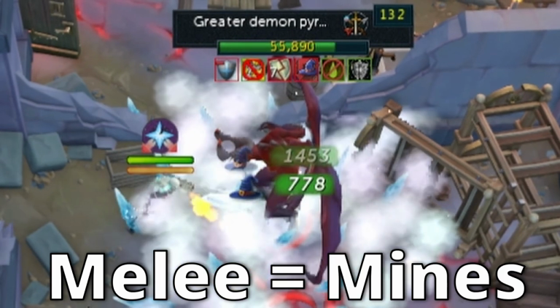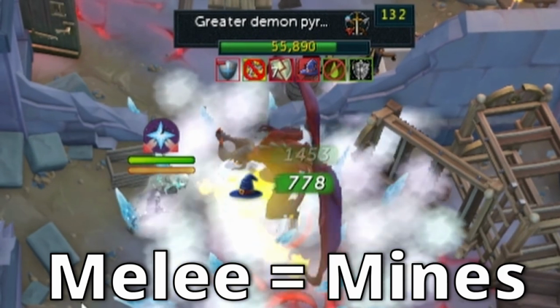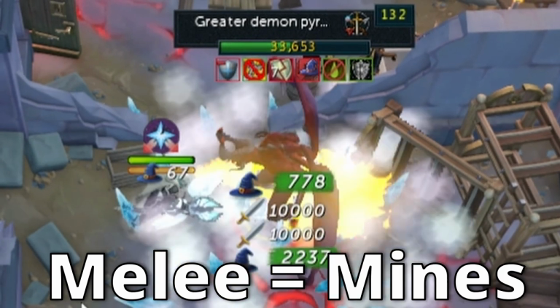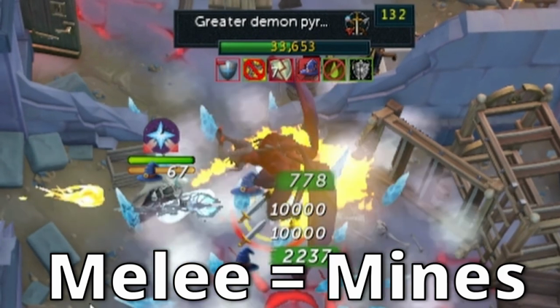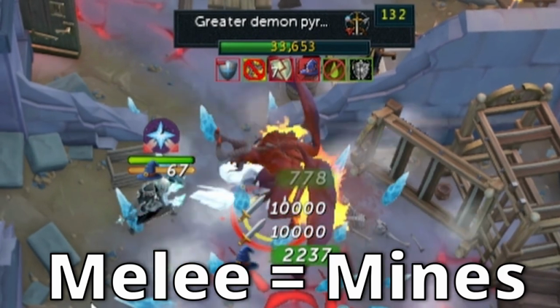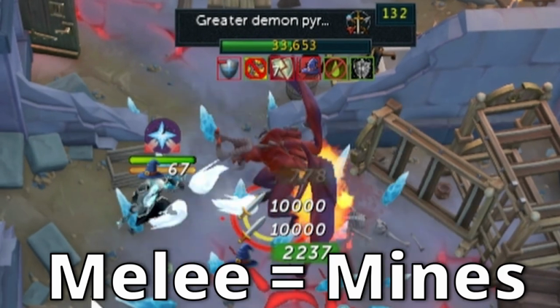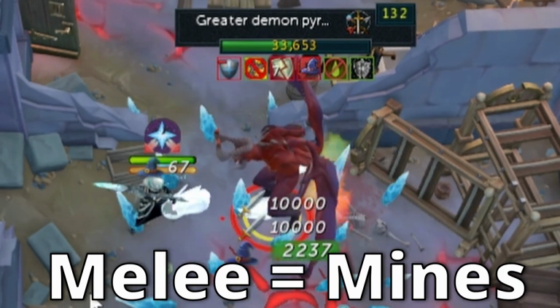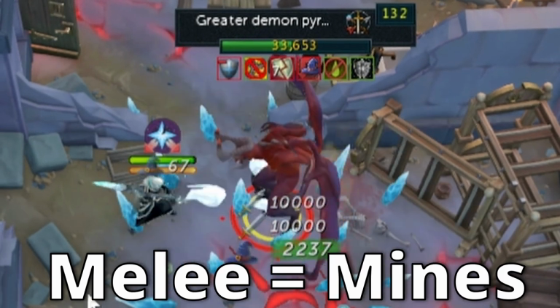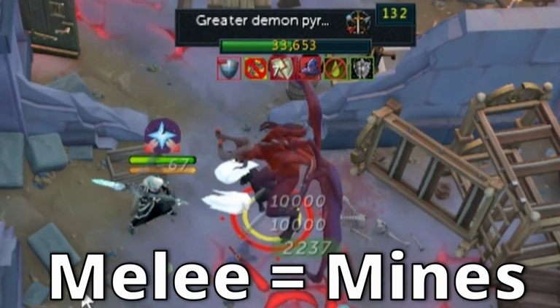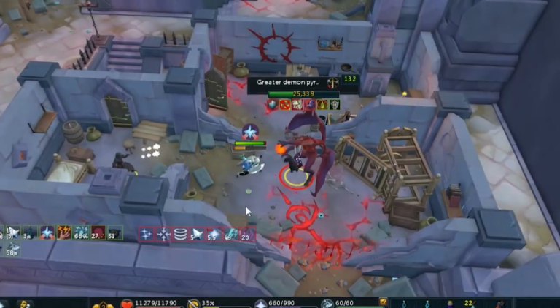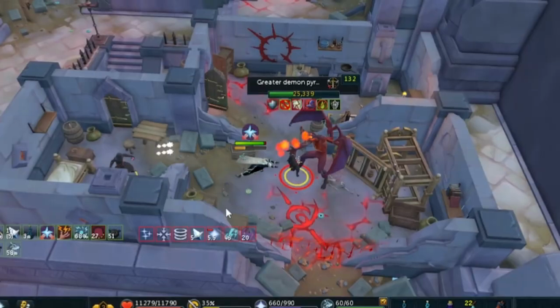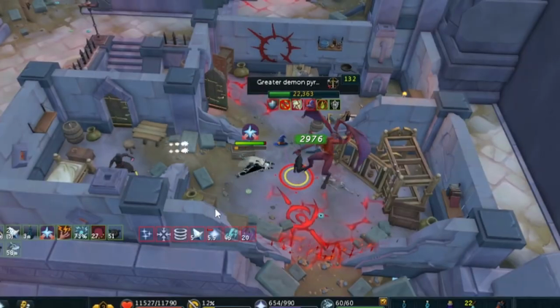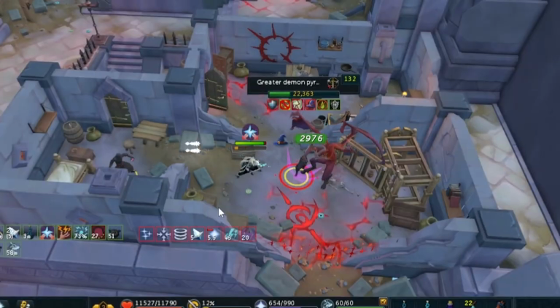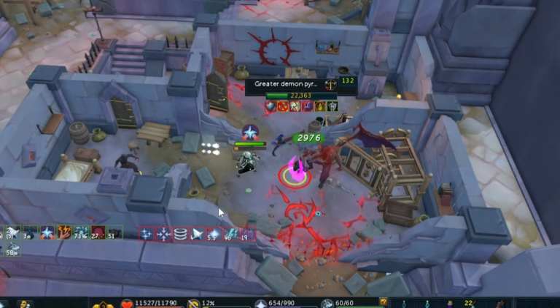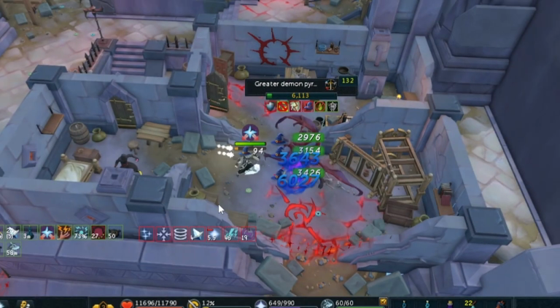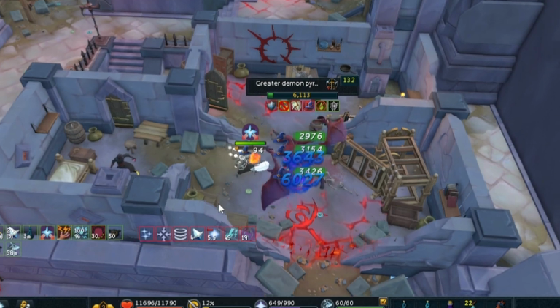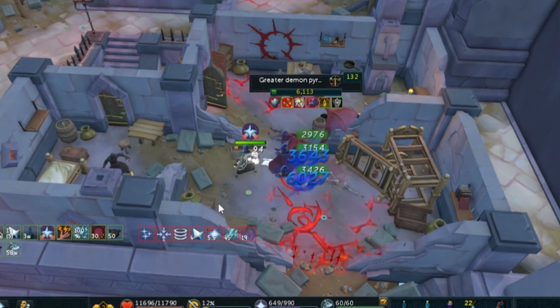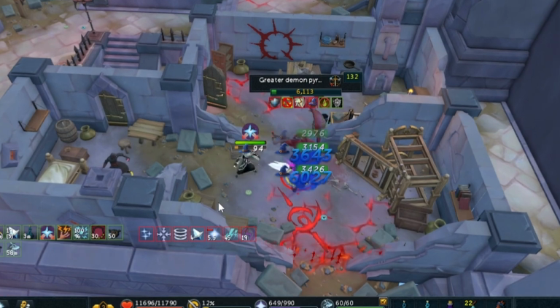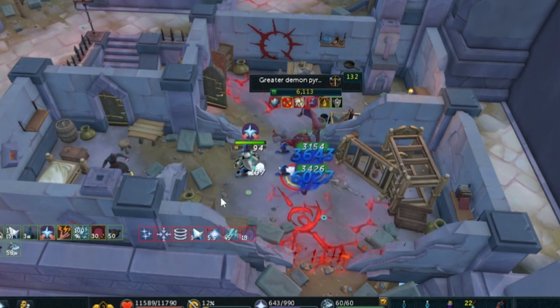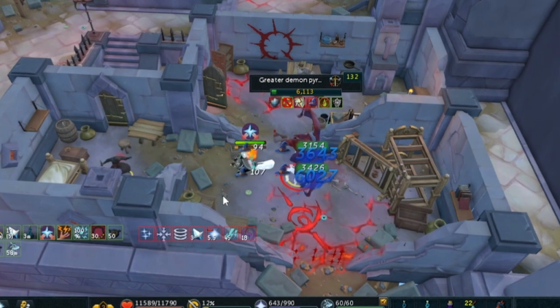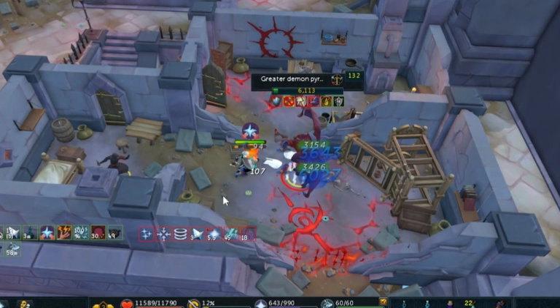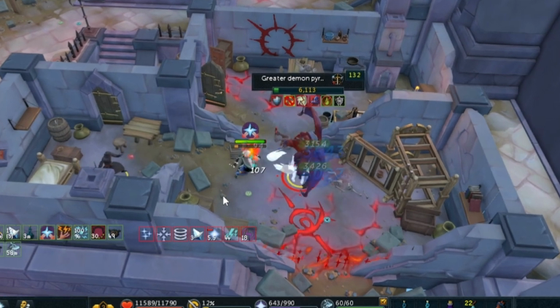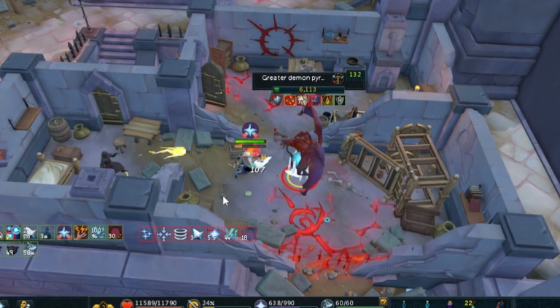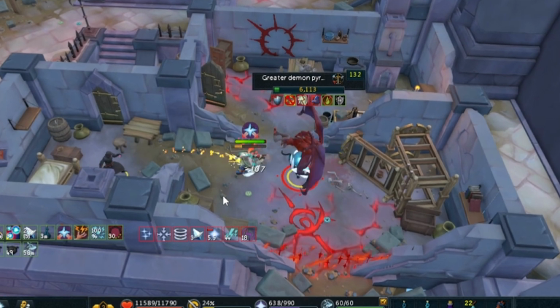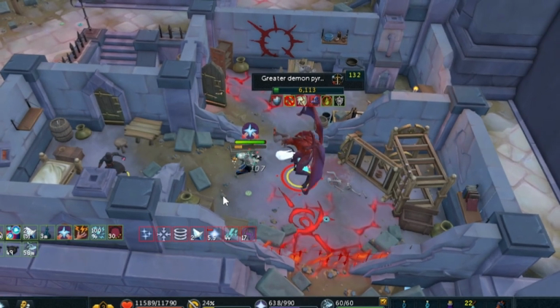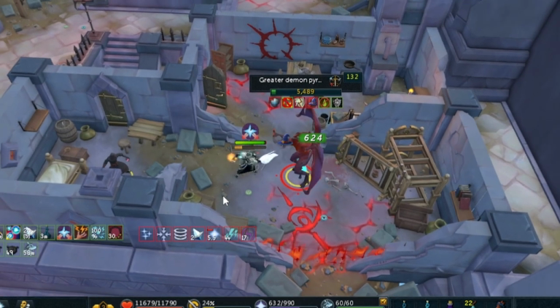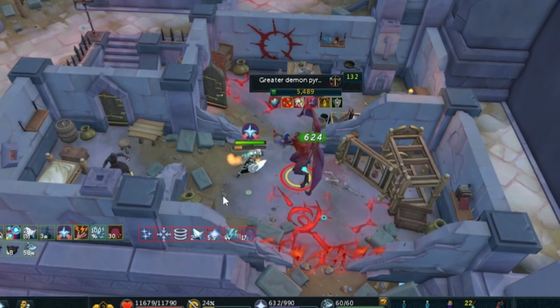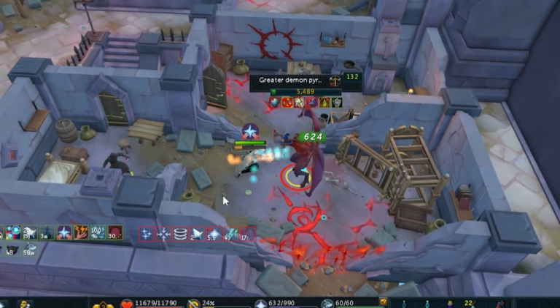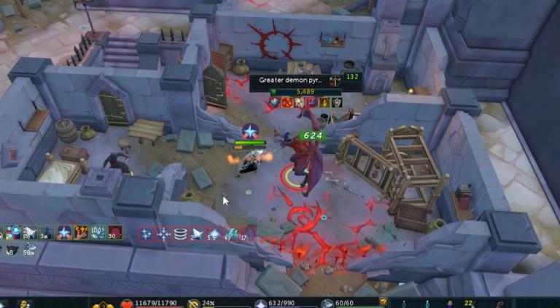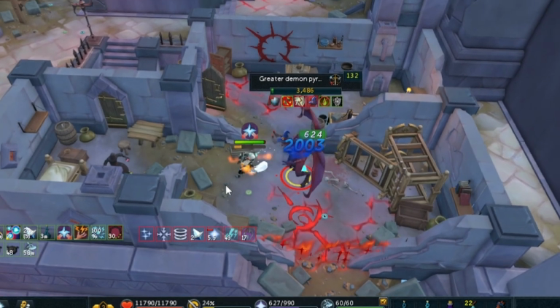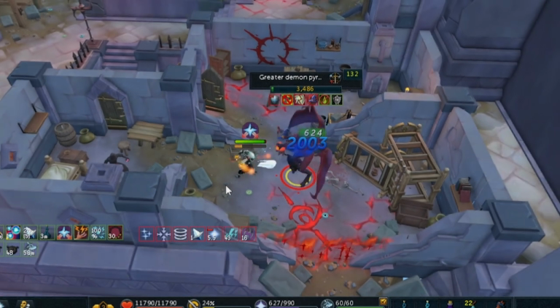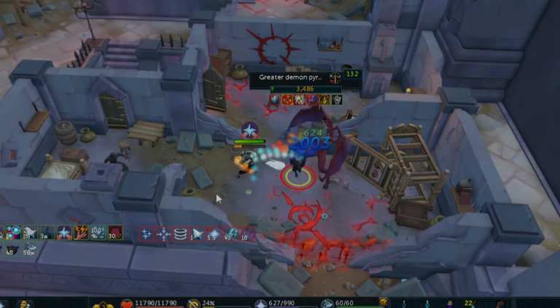You can also use dominion mines on these demons as they are level 134. There are a couple in the dungeon you can't use it on, but for most of them it is definitely worth doing — 20k damage guaranteed straight away. It absolutely saves you time, and I use dominion mines on these throughout the whole dungeon whenever I'm running it.